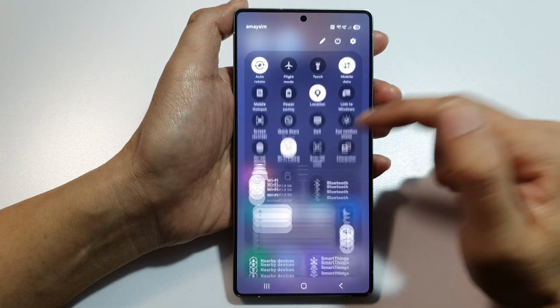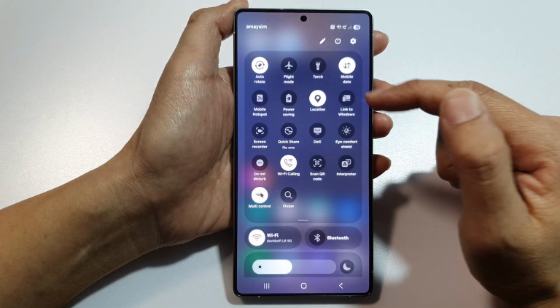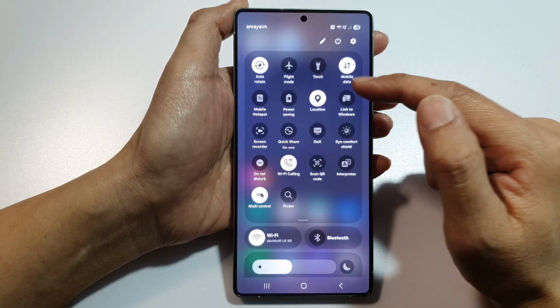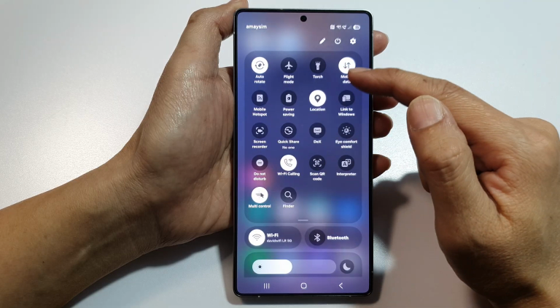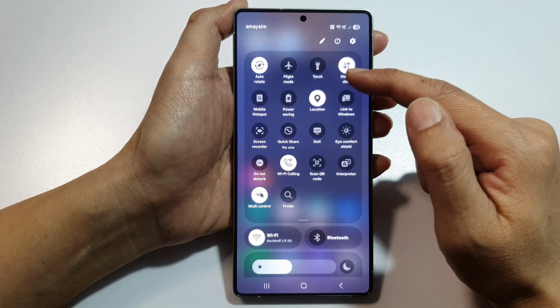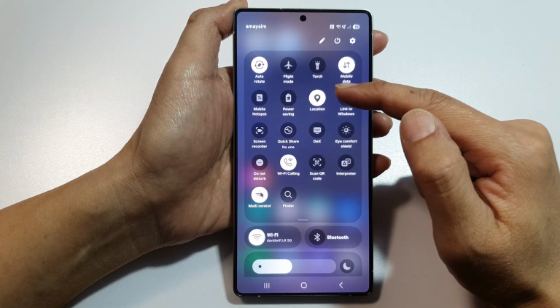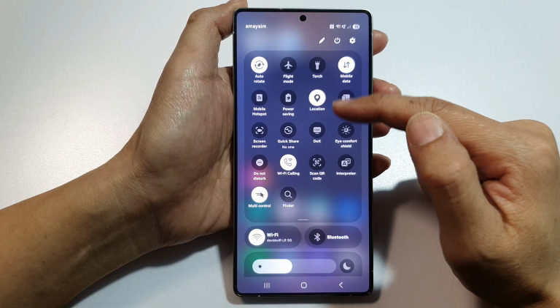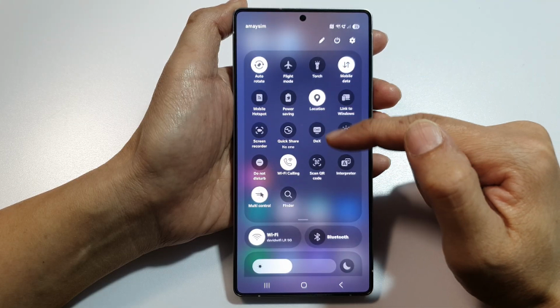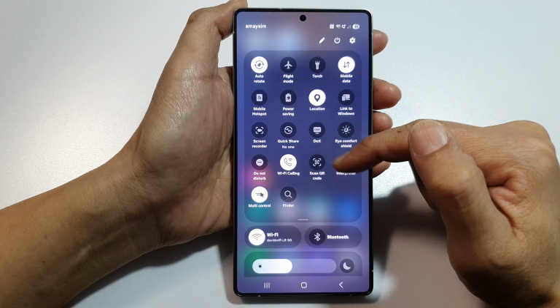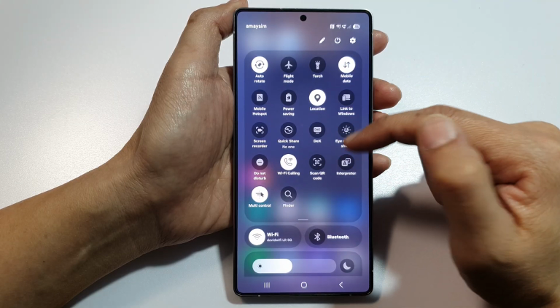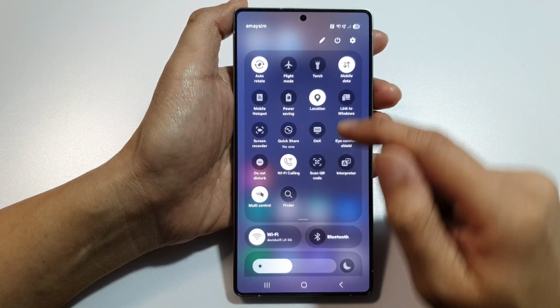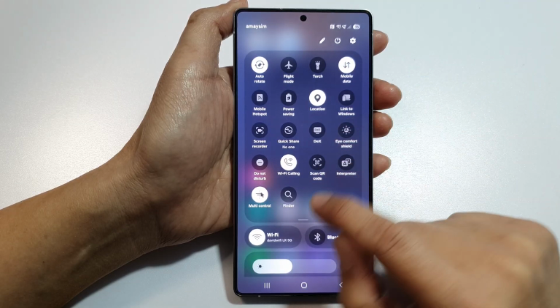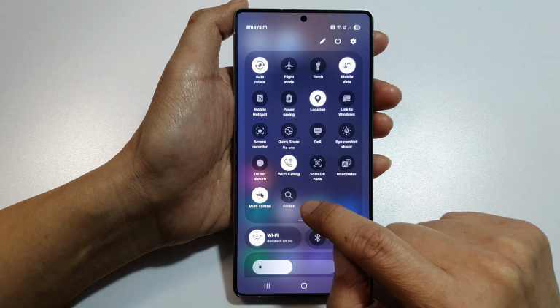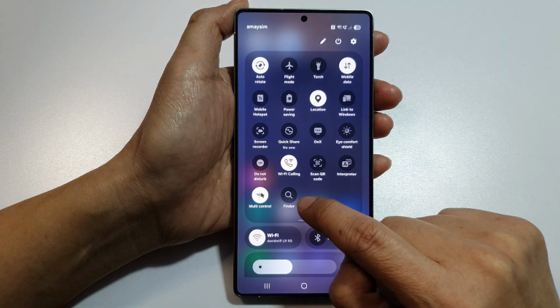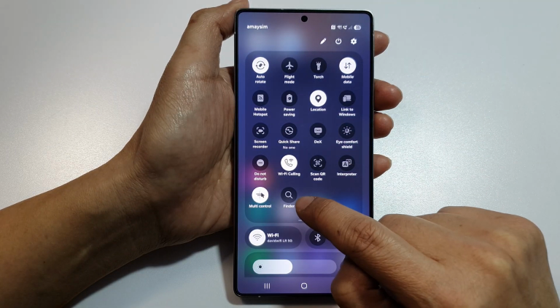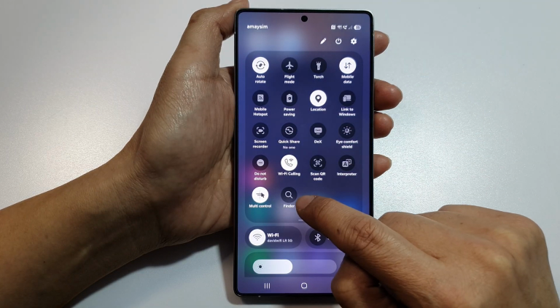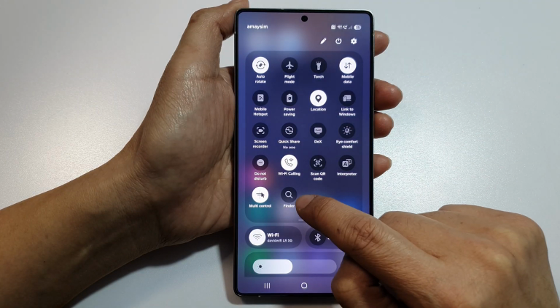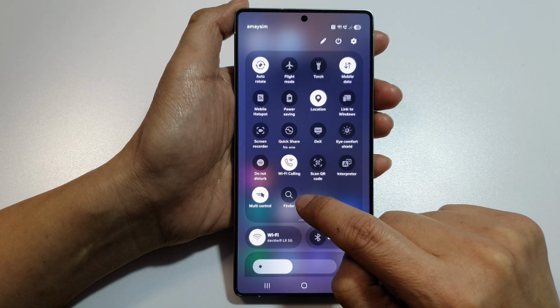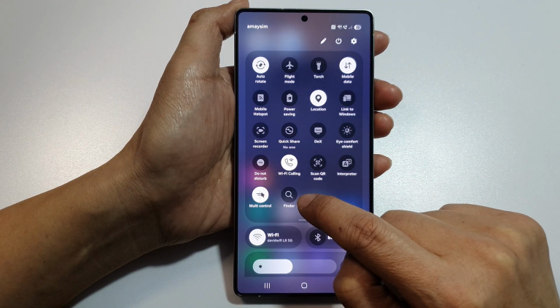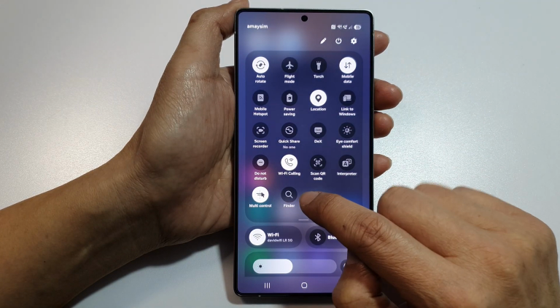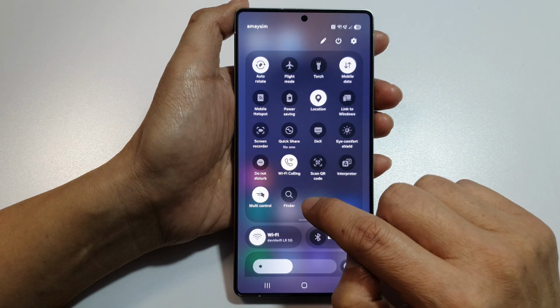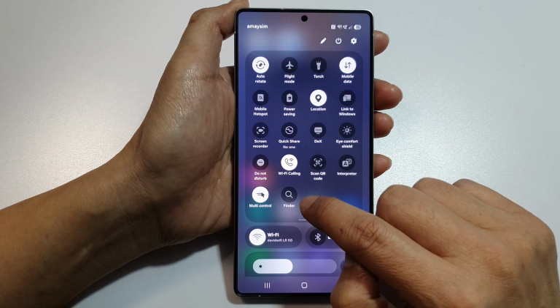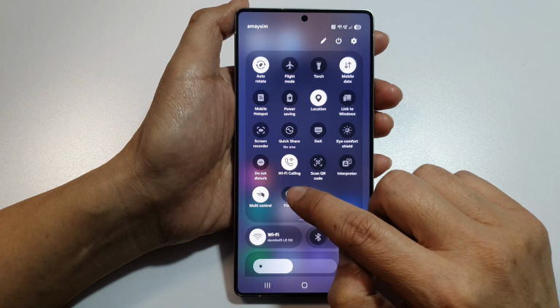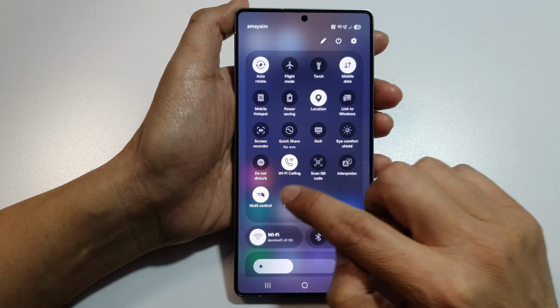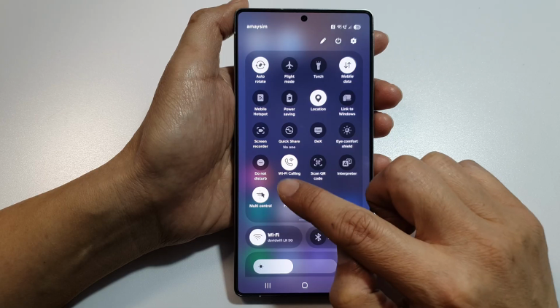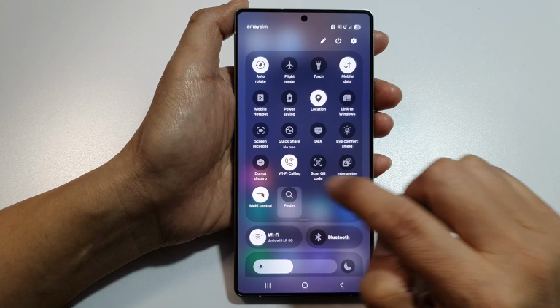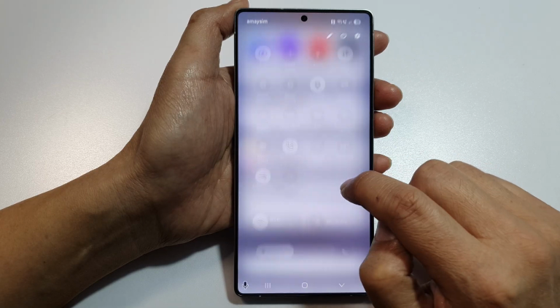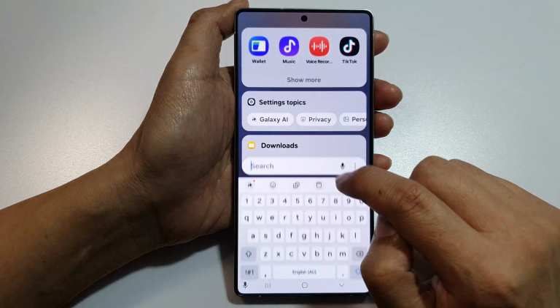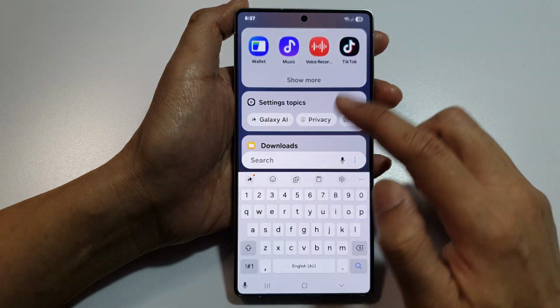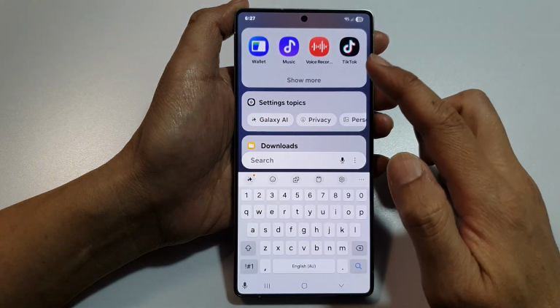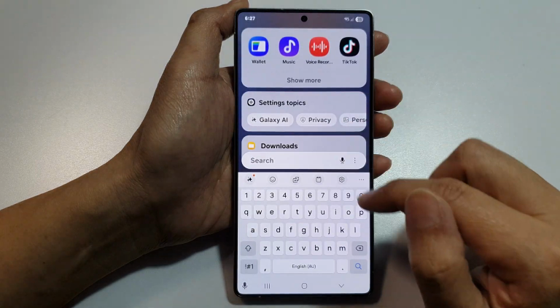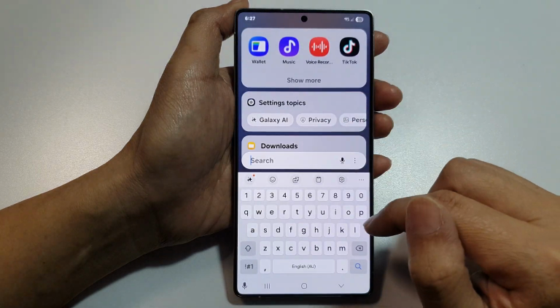Now if you fully expand out your quick settings, you can see there will be Finder. Tap on it and that will open up Finder.